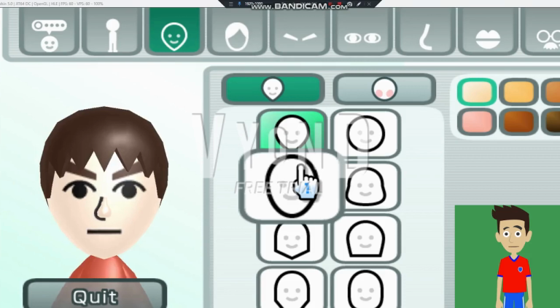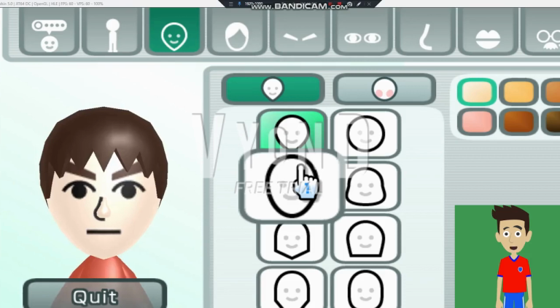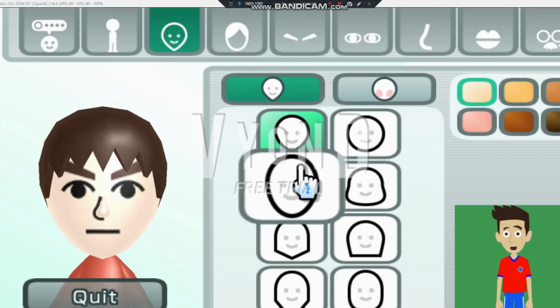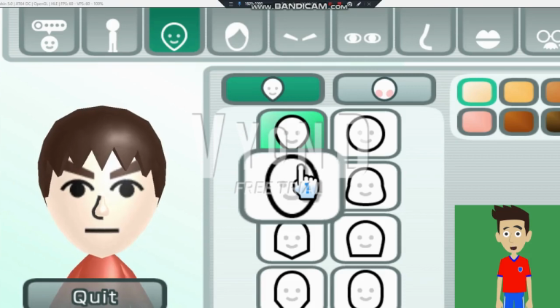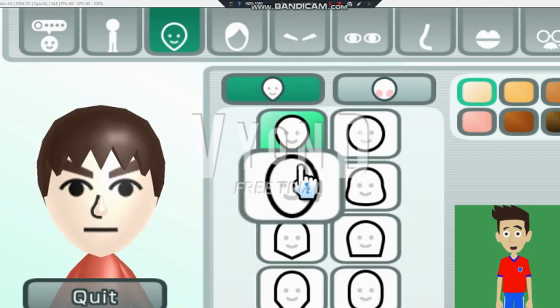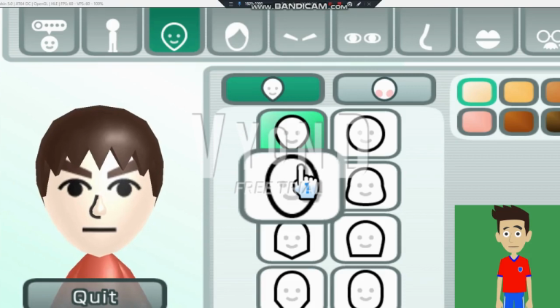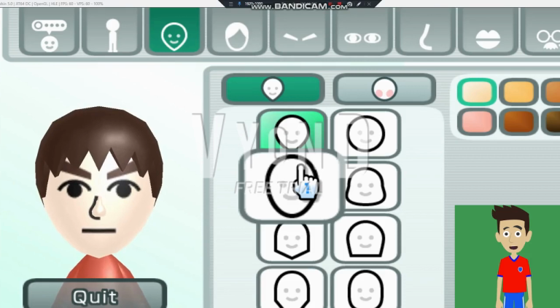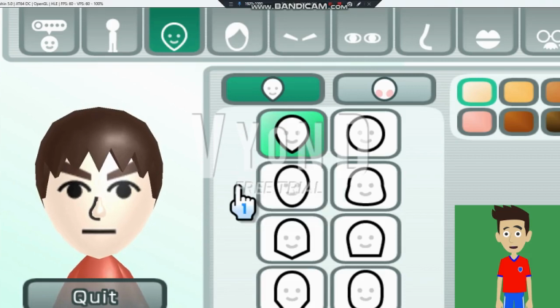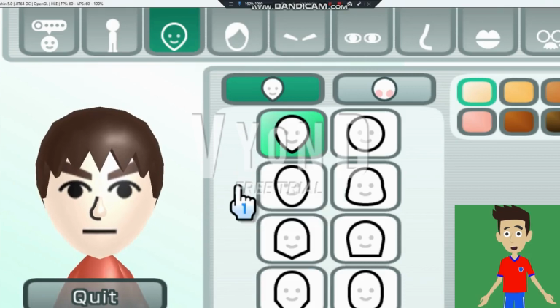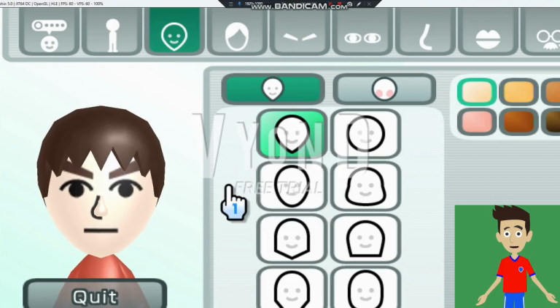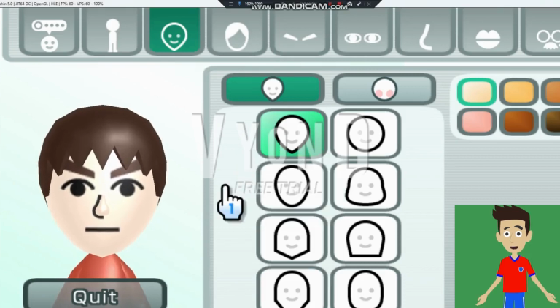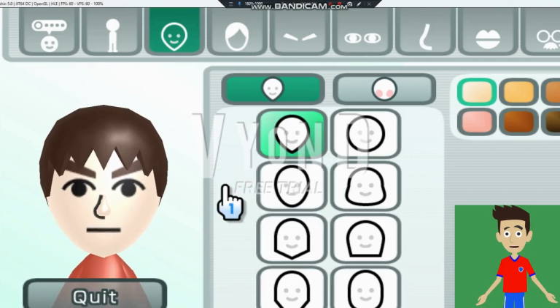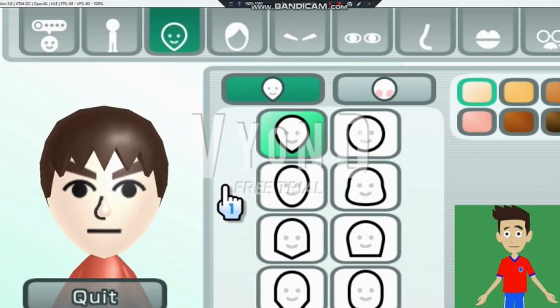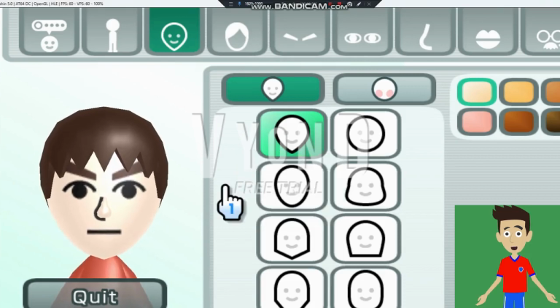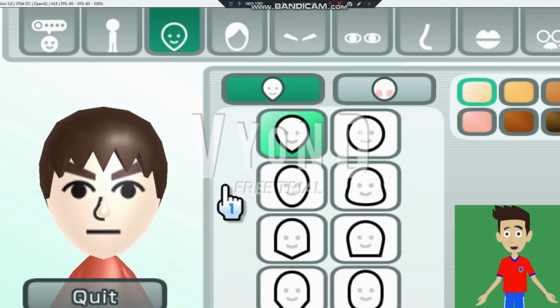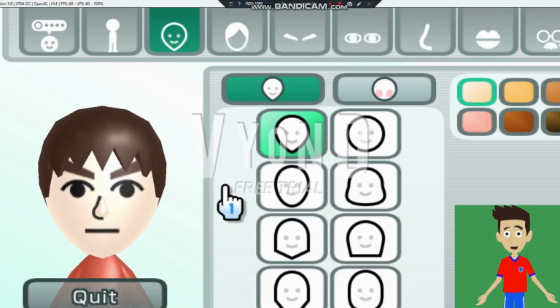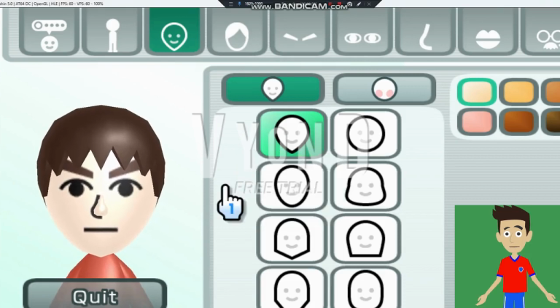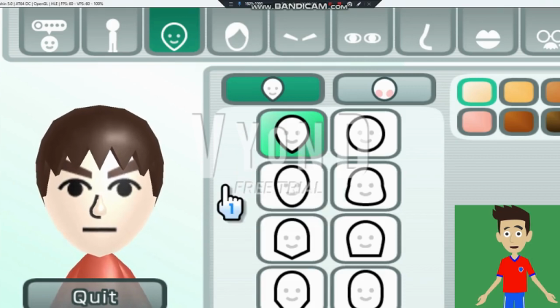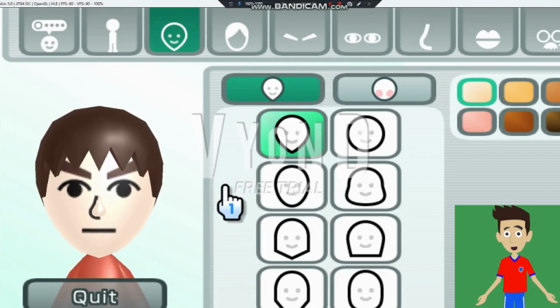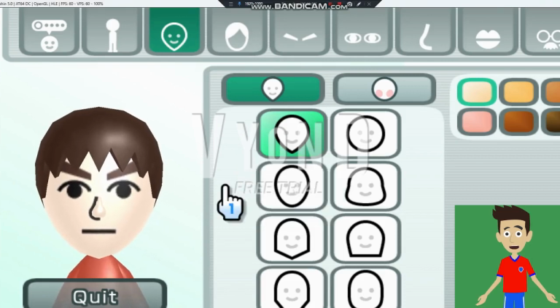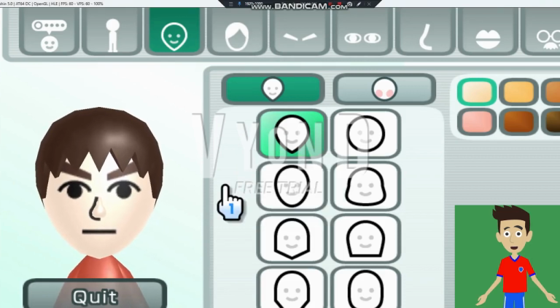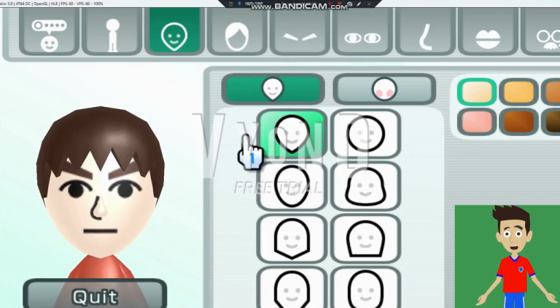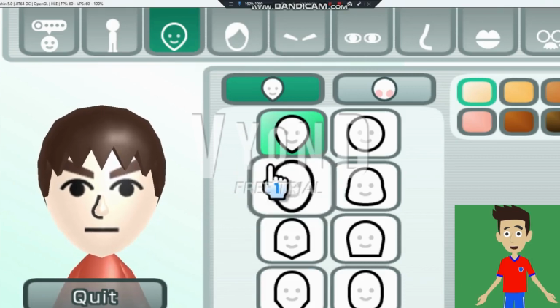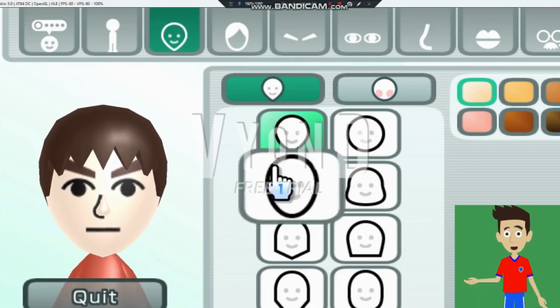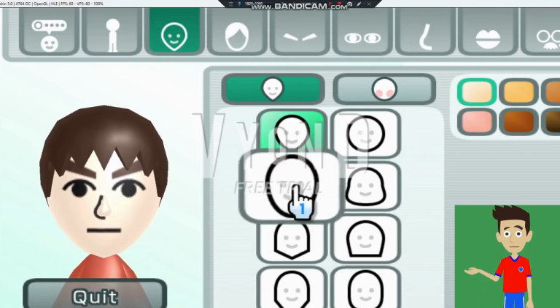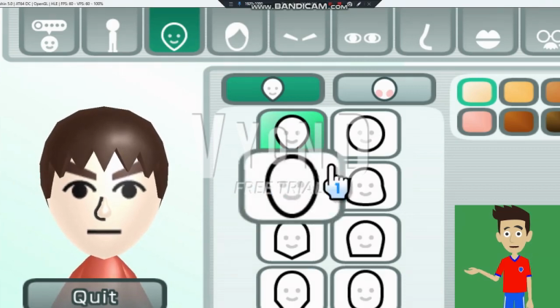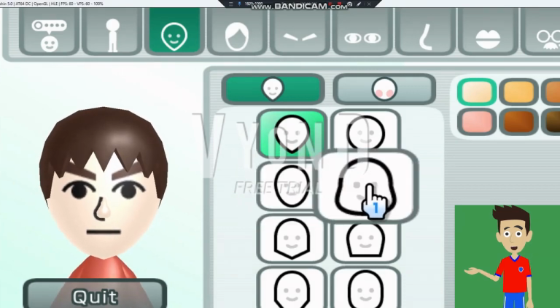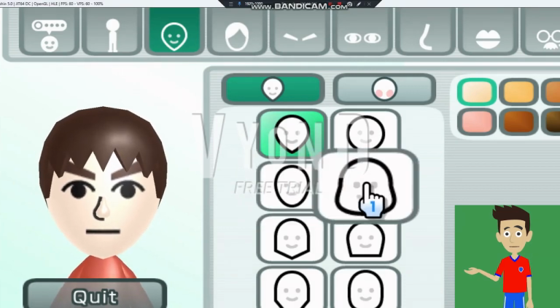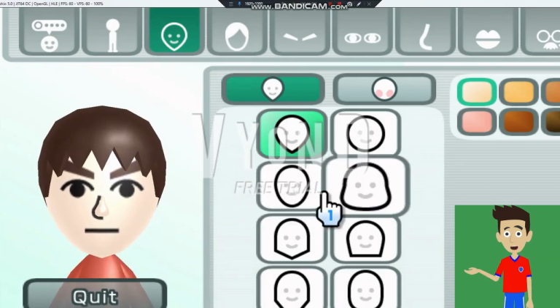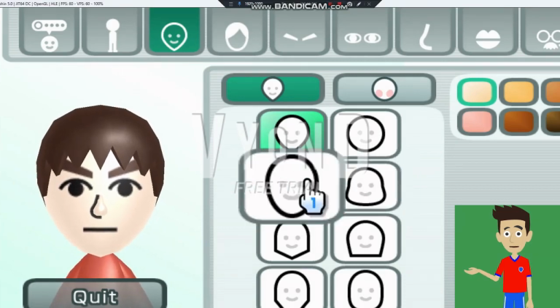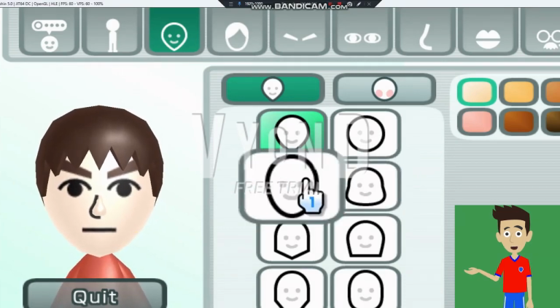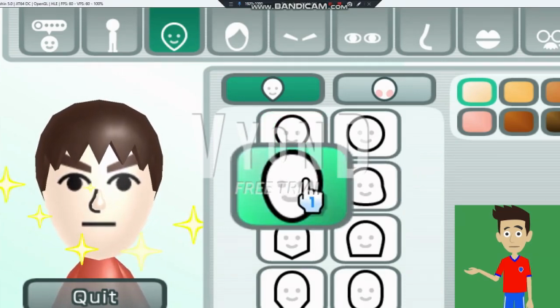Hey everyone, welcome to my channel, and today I am going to show how to make Saburo from Wii Sports.